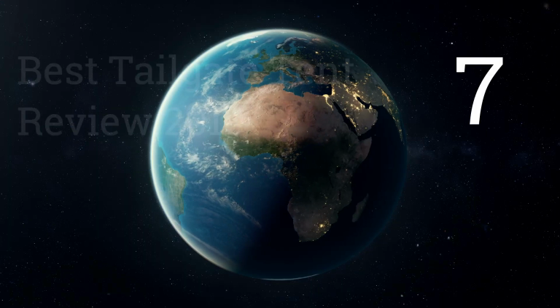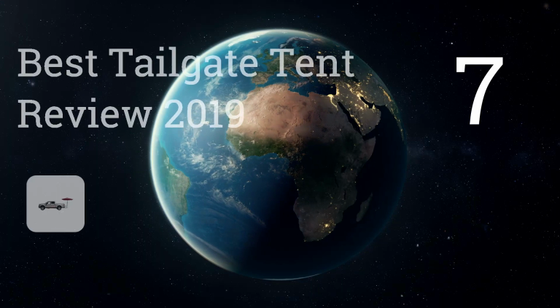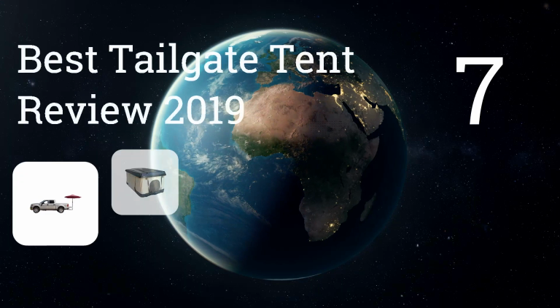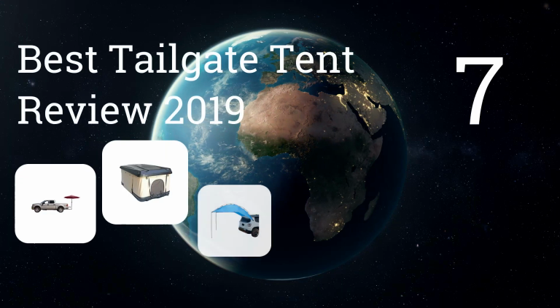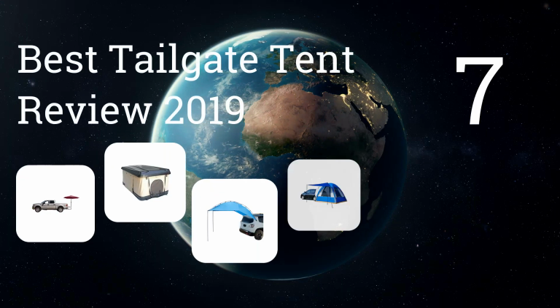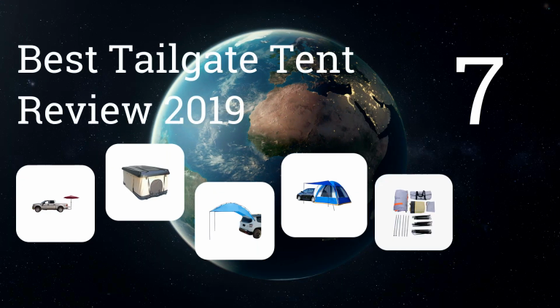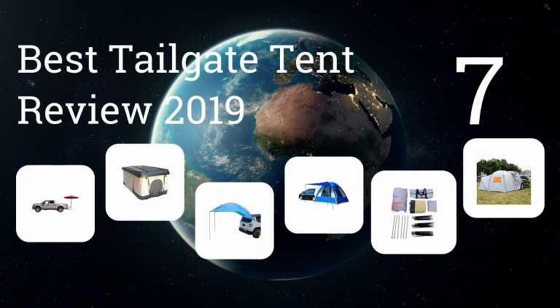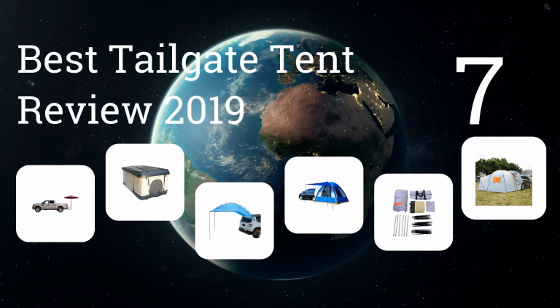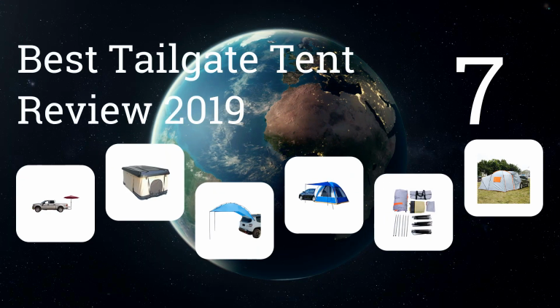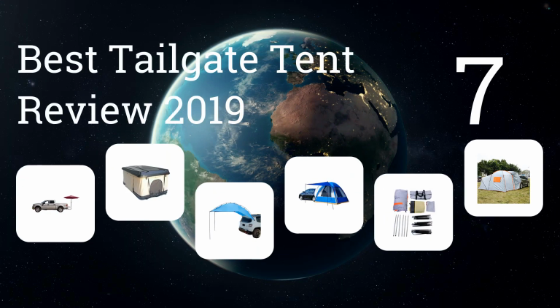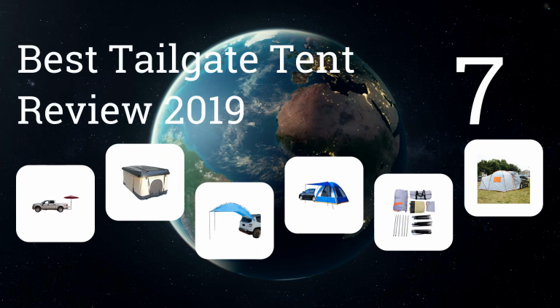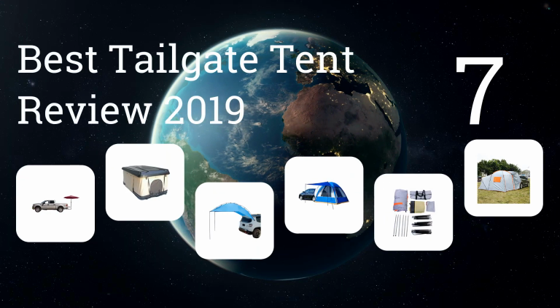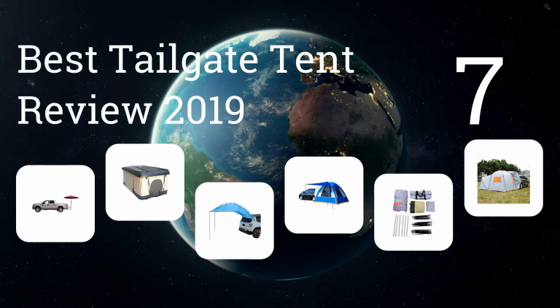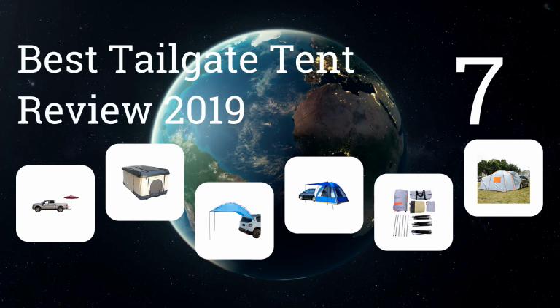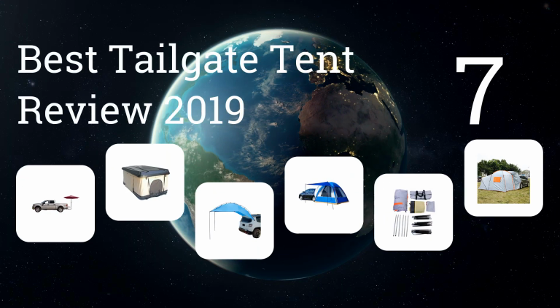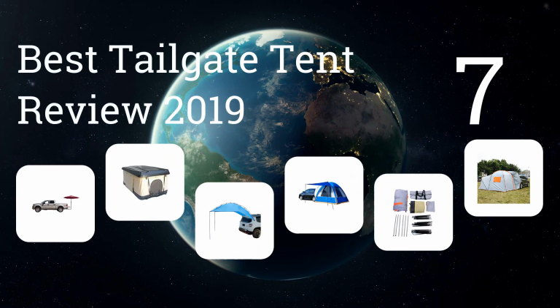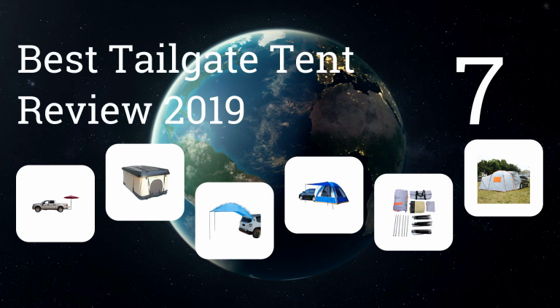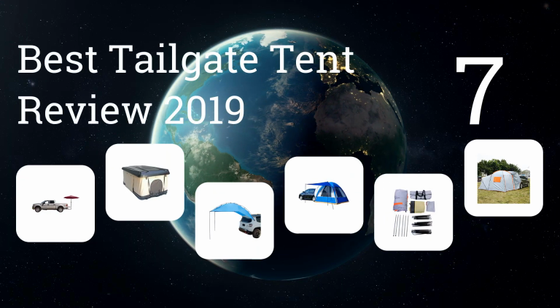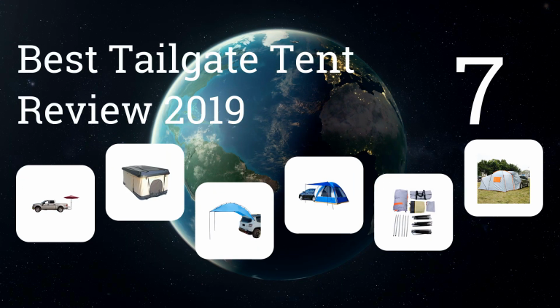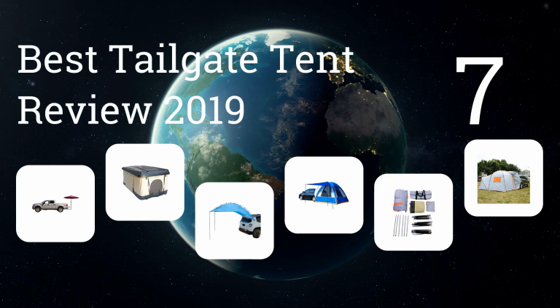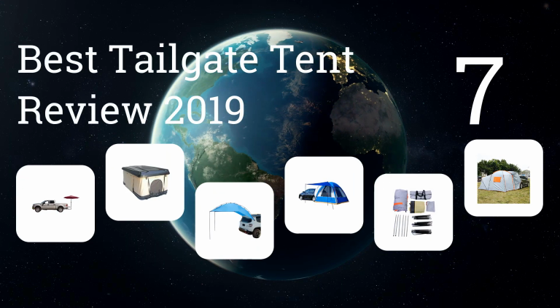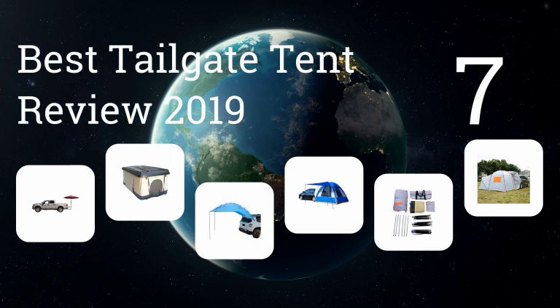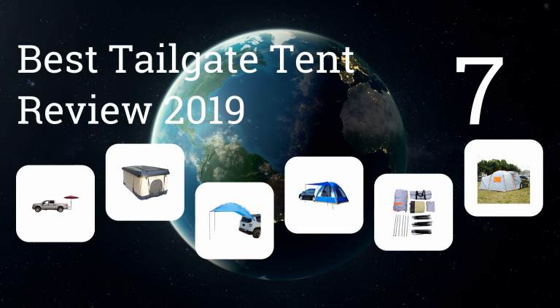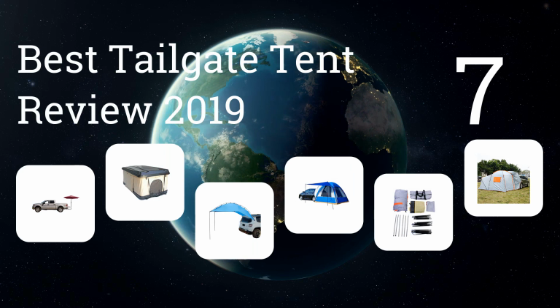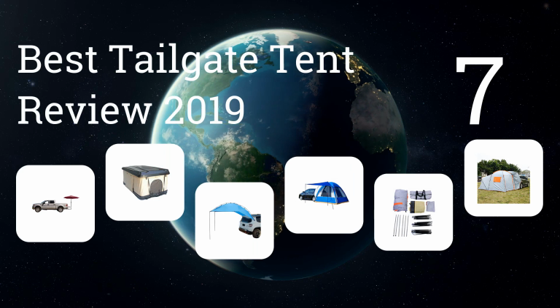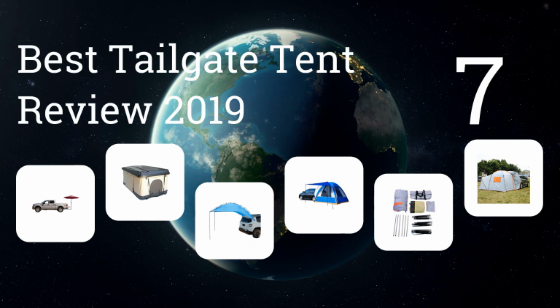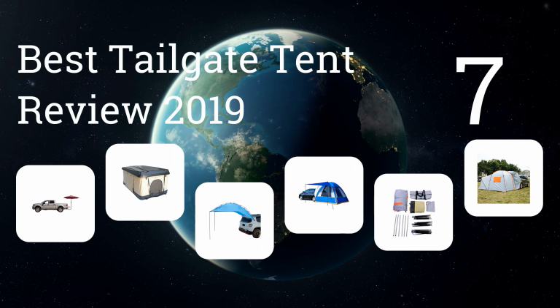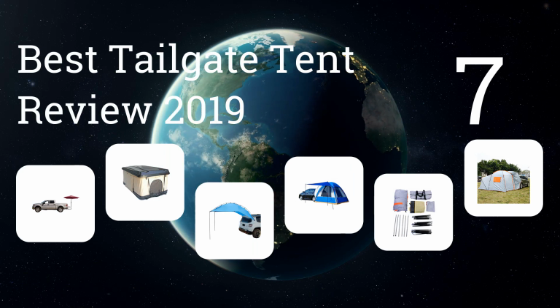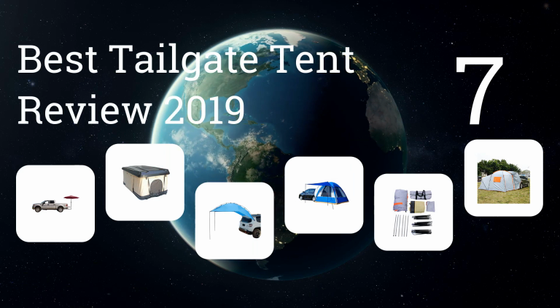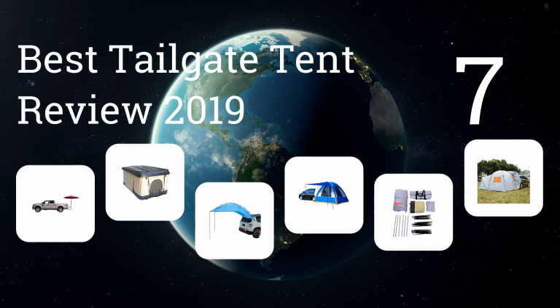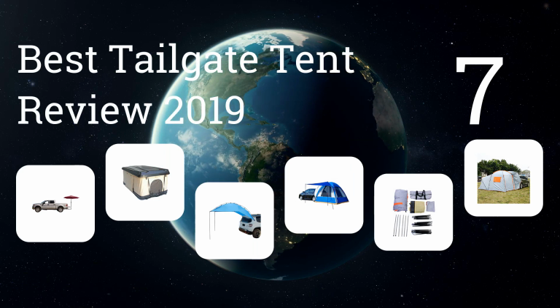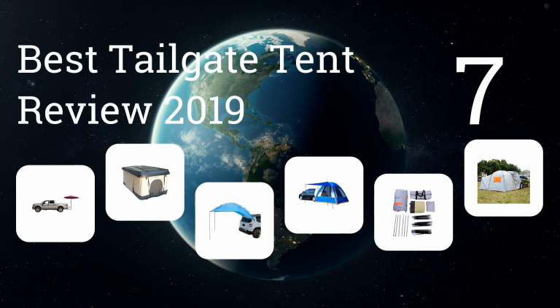We present the 7 best tailgate tent reviews of 2019. Let's get started with the list.